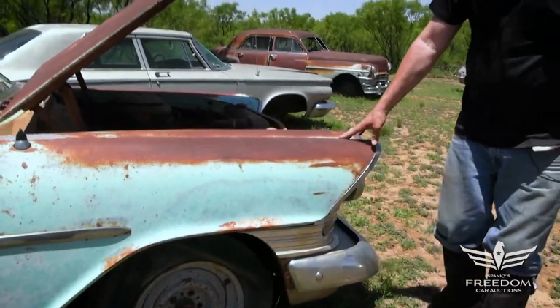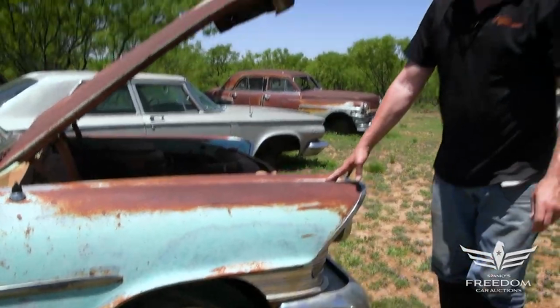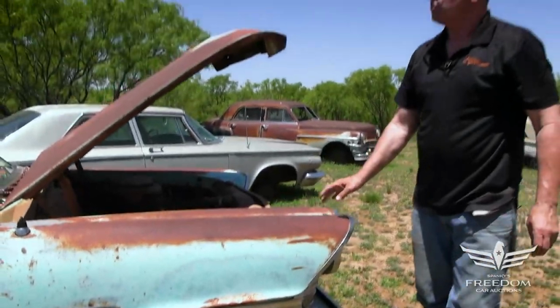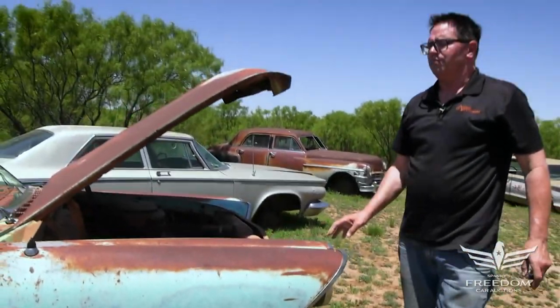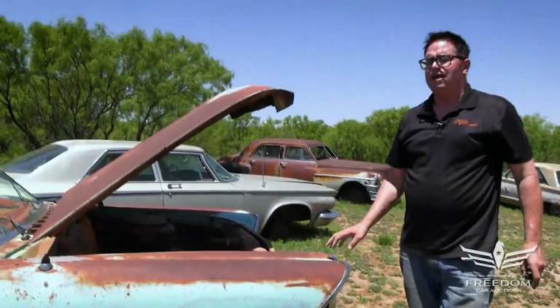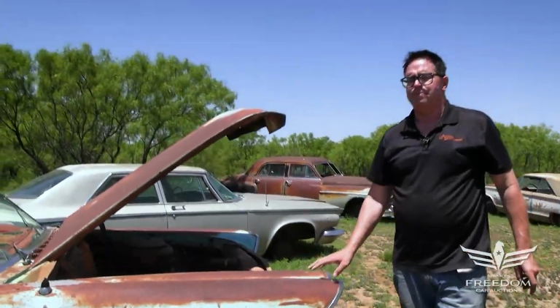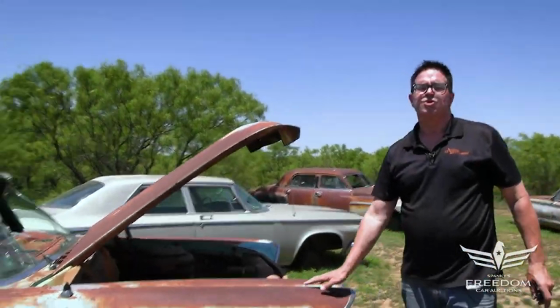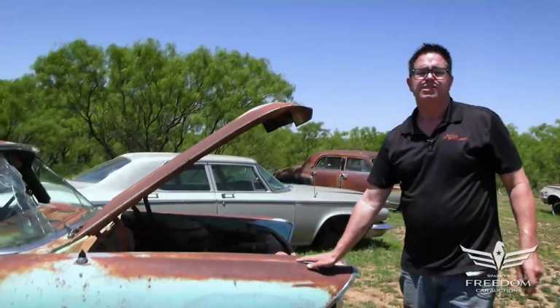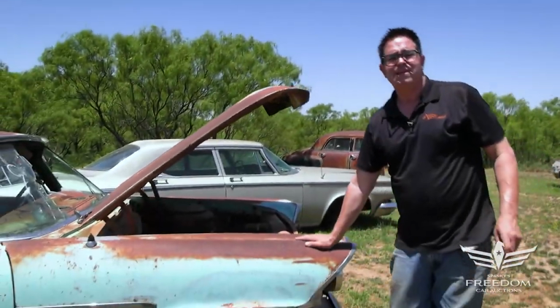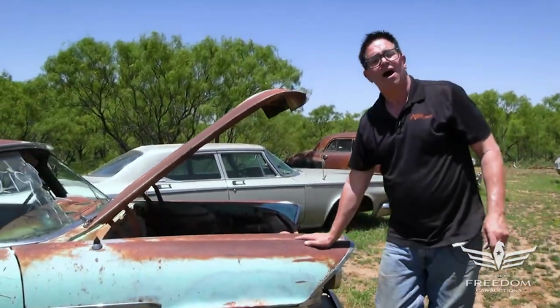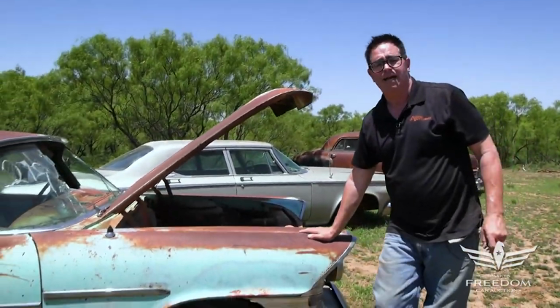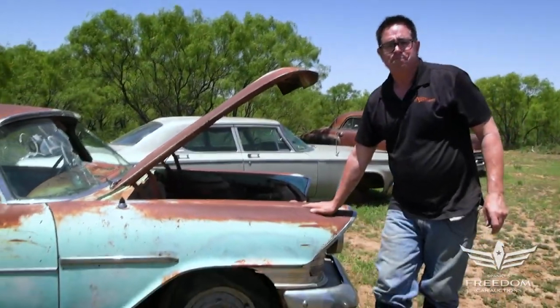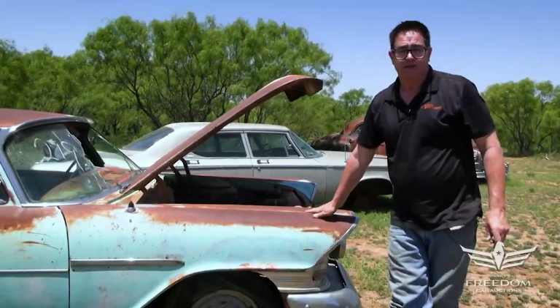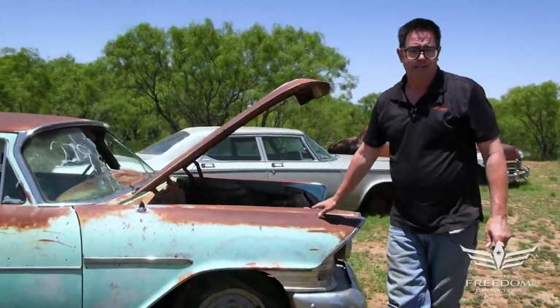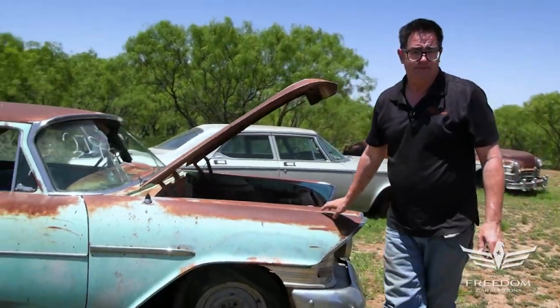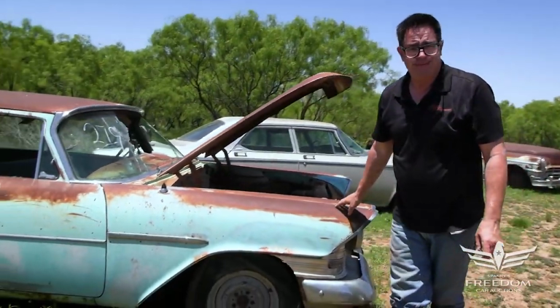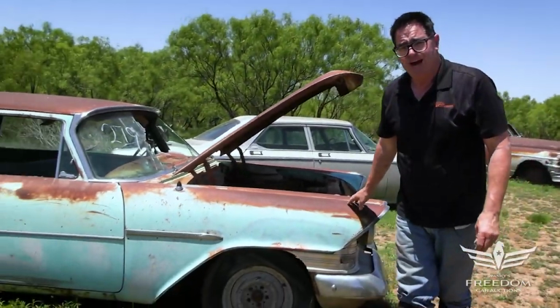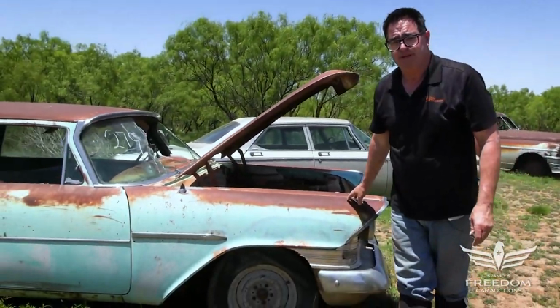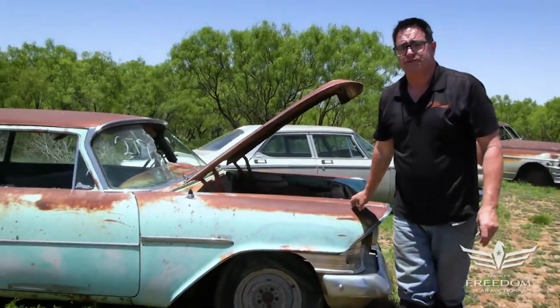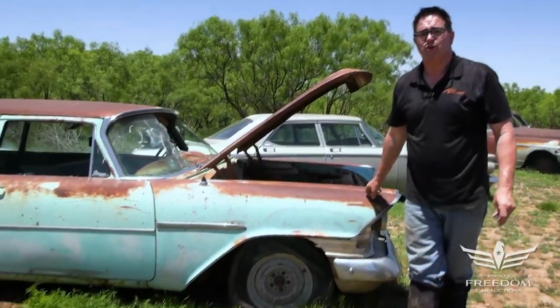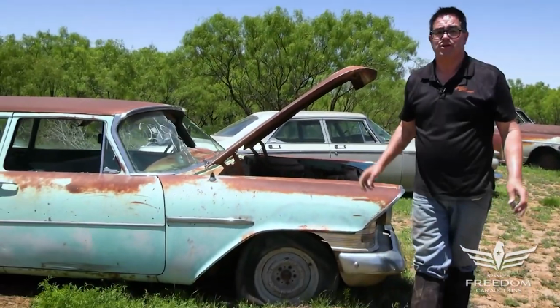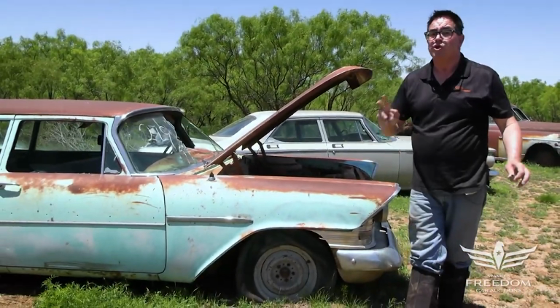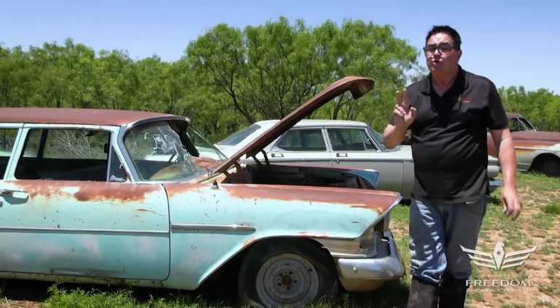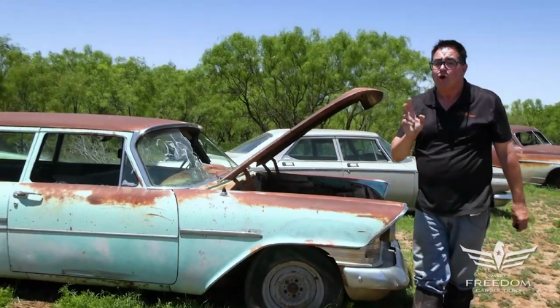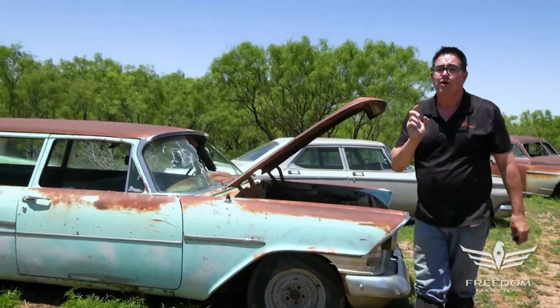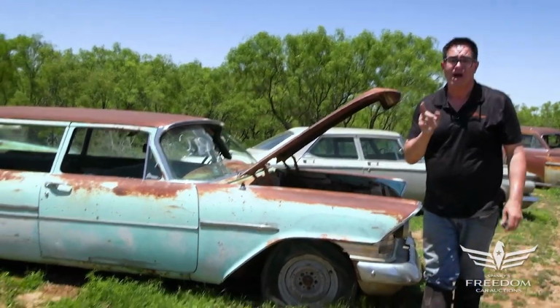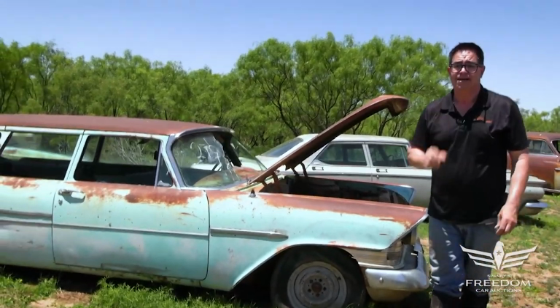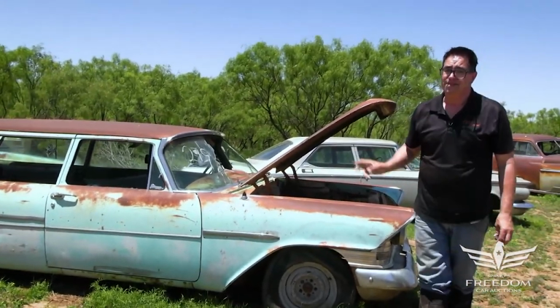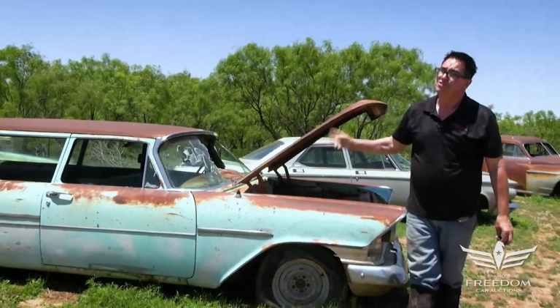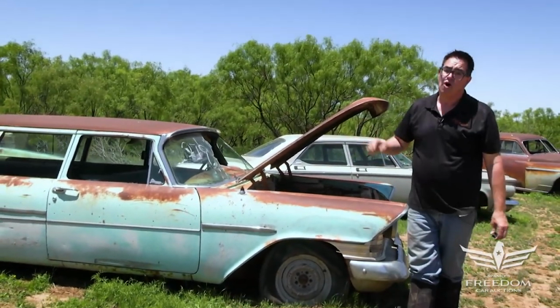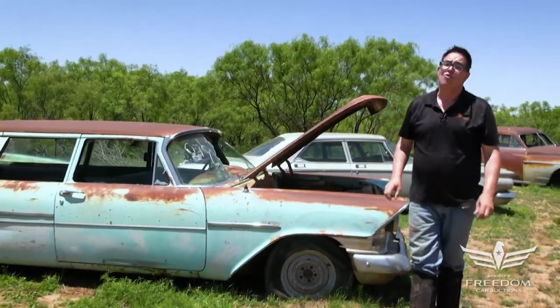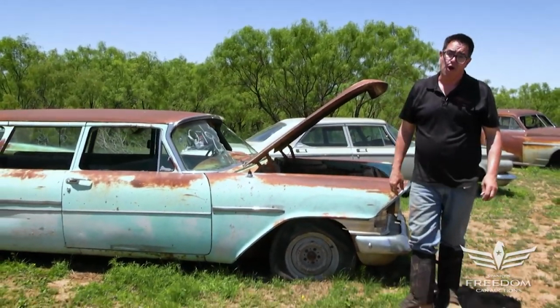So that's the story of item number 279 — a 1959 Plymouth Suburban two-door wagon. These are rare.